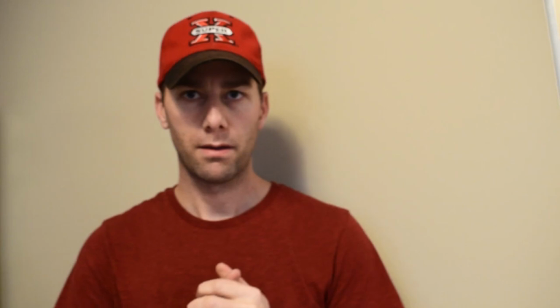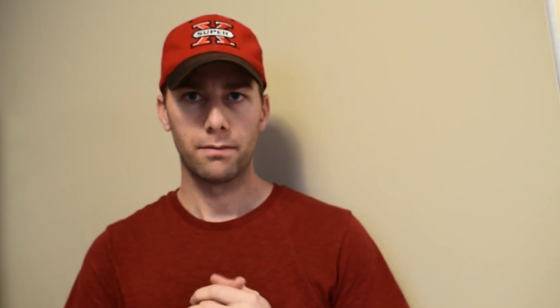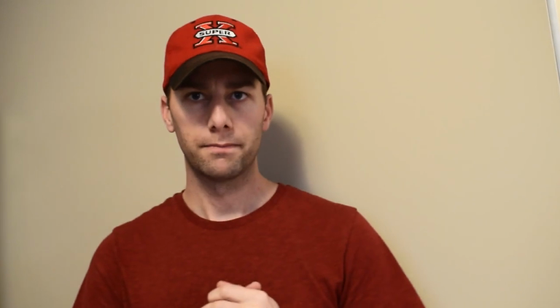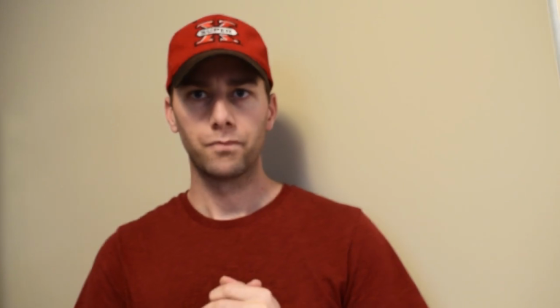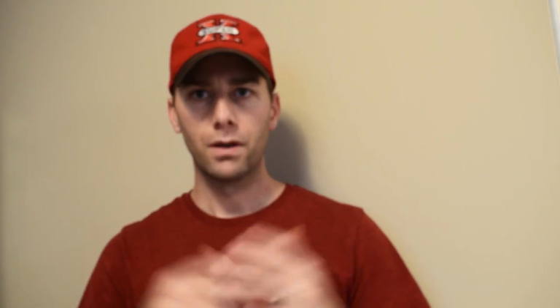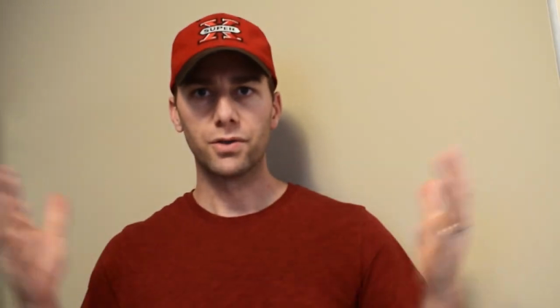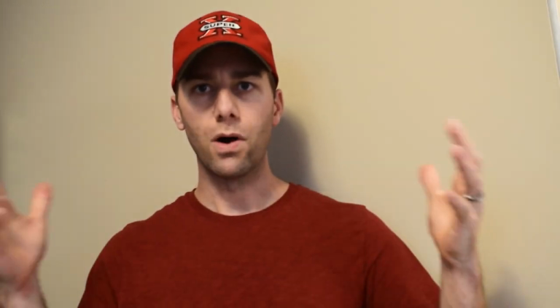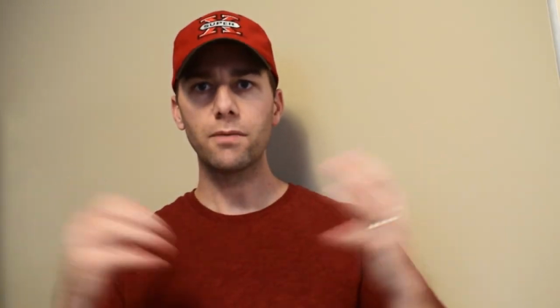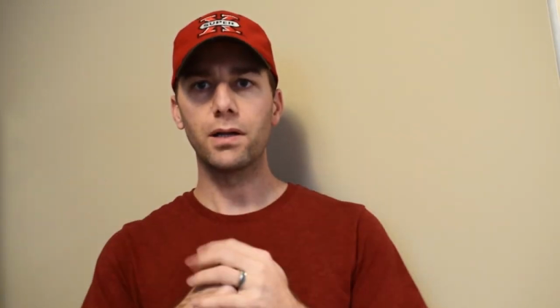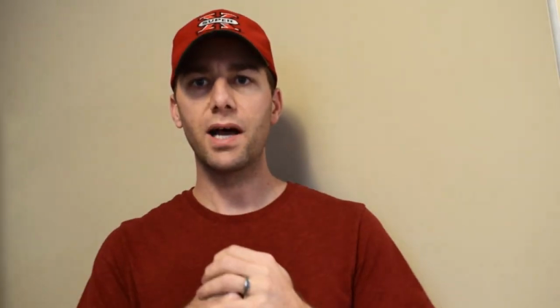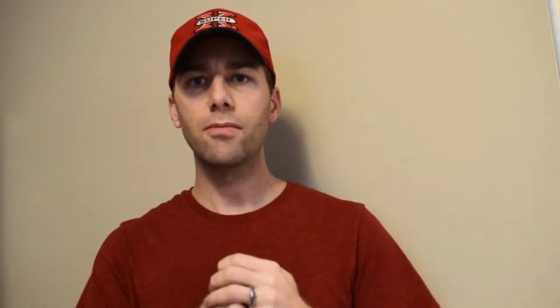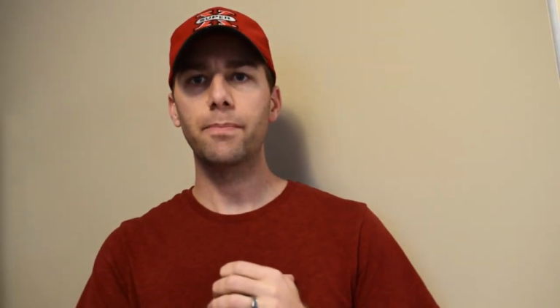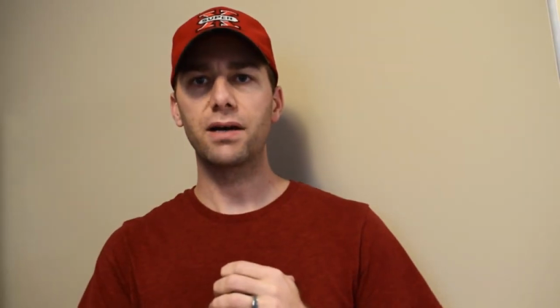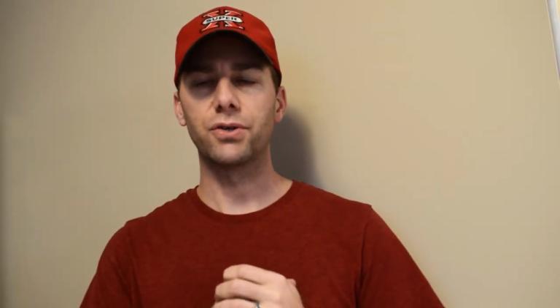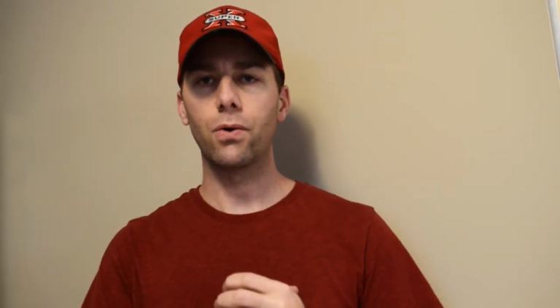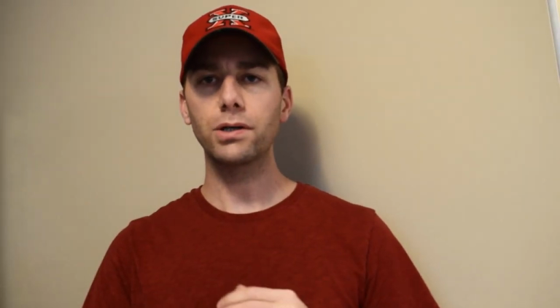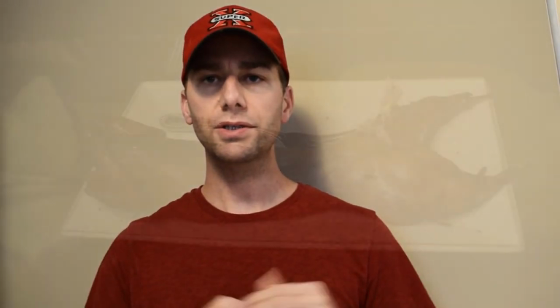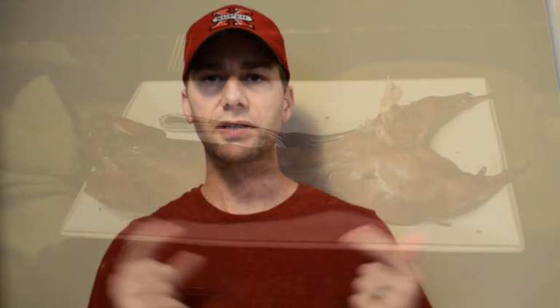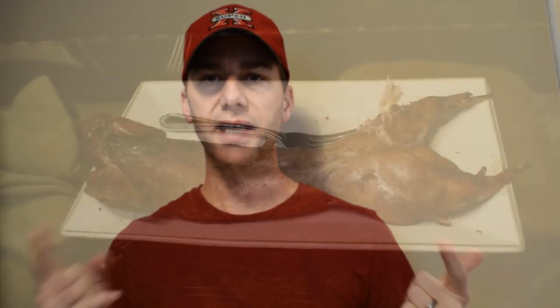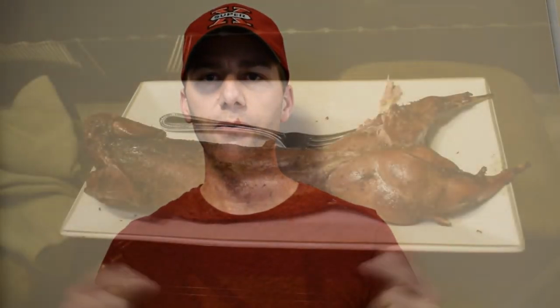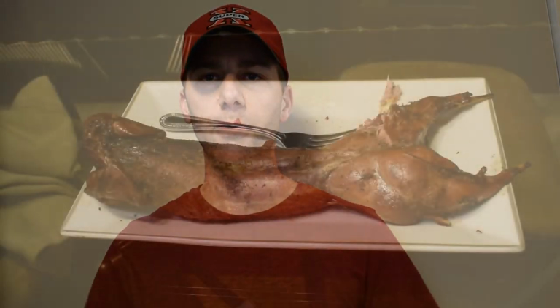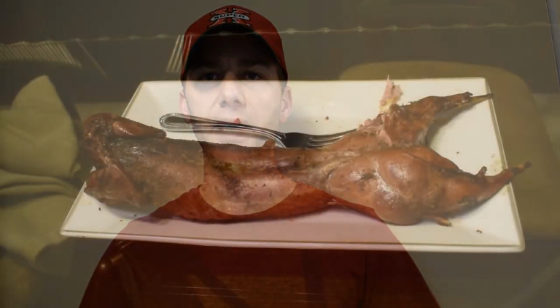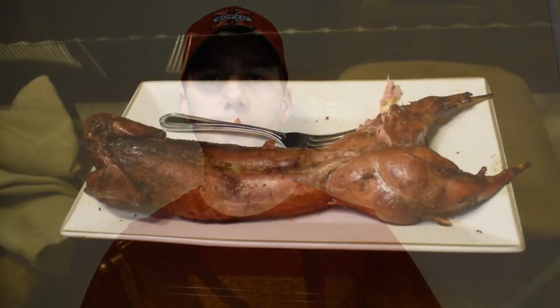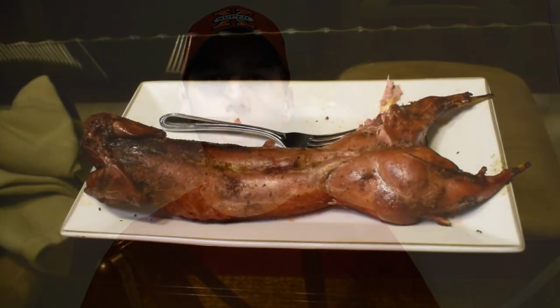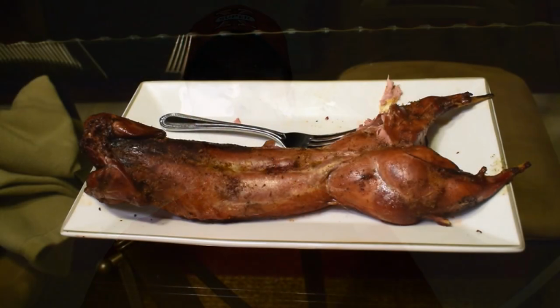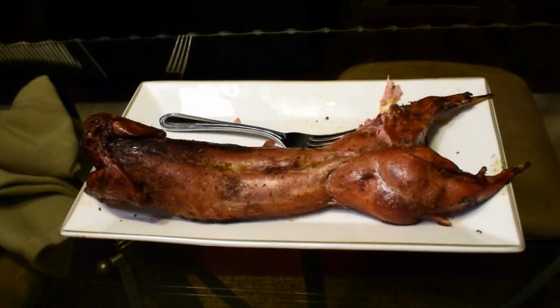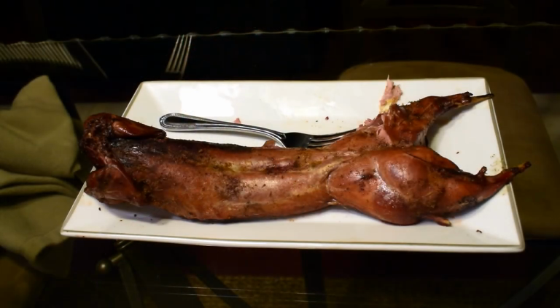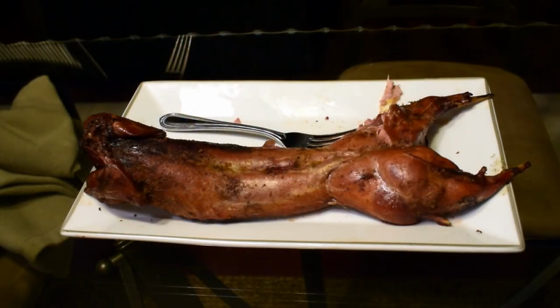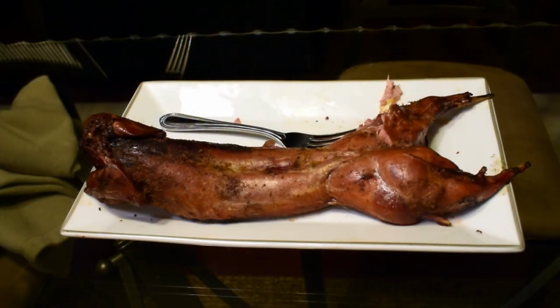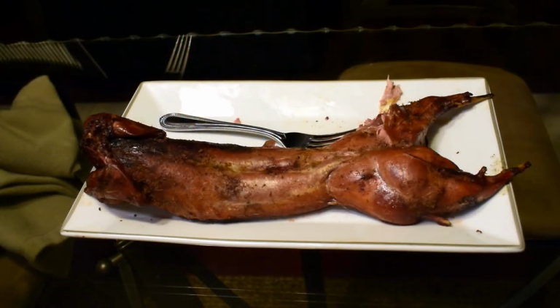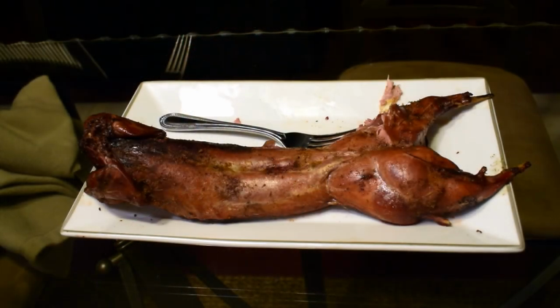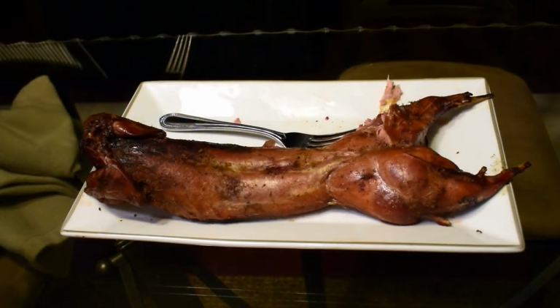Welcome to Light Em Up Outdoors. Today we're going to be making barbecued rabbit, so stay tuned.